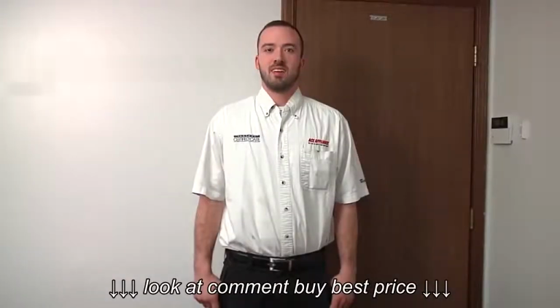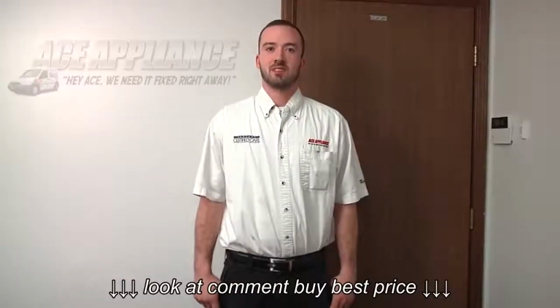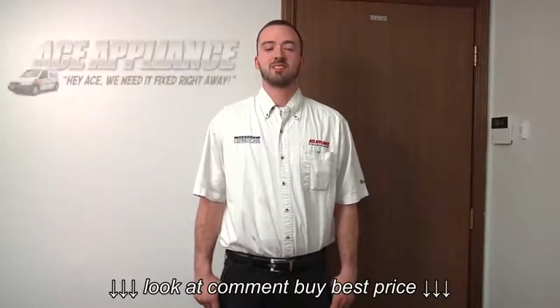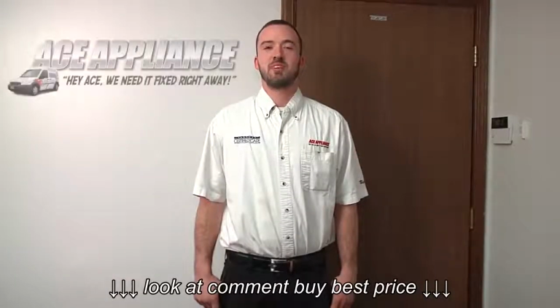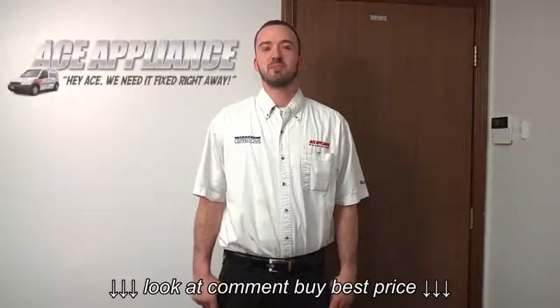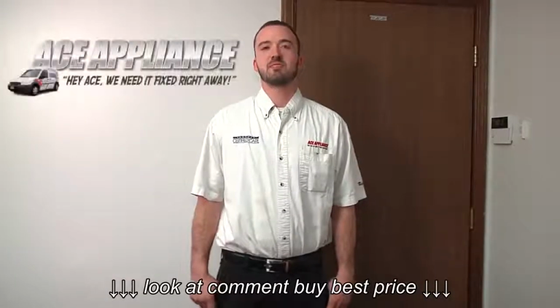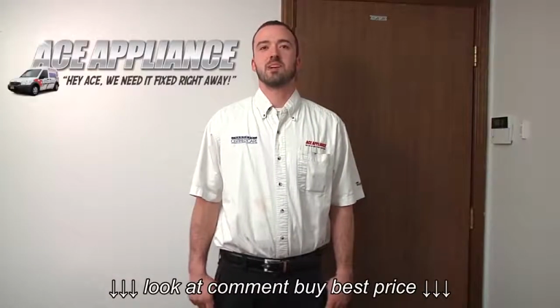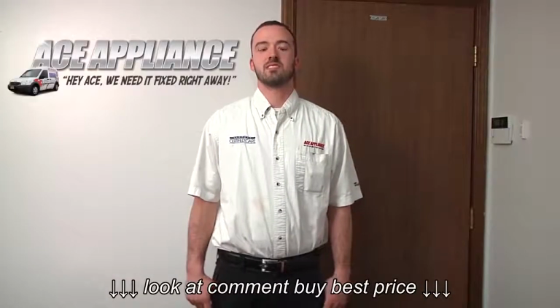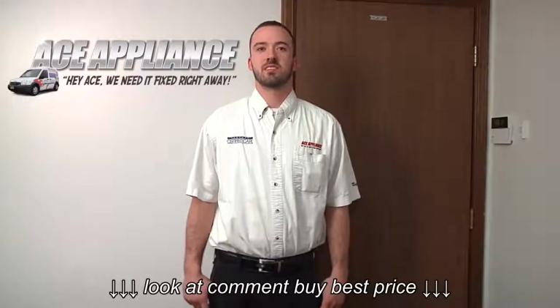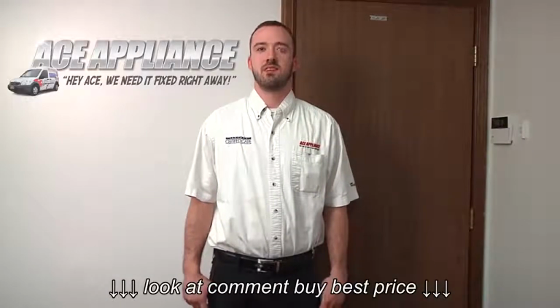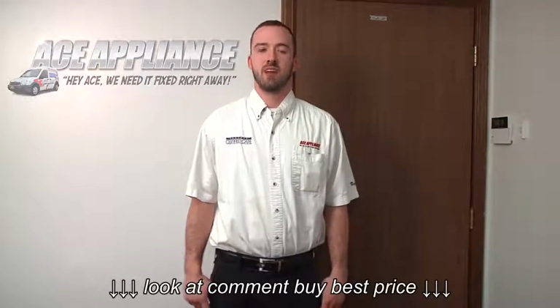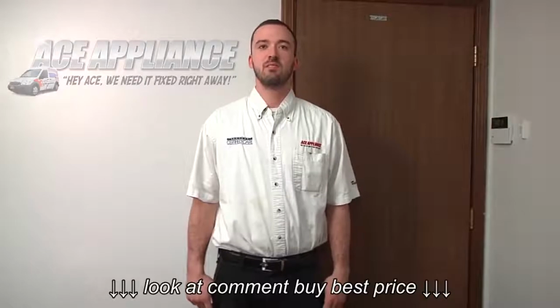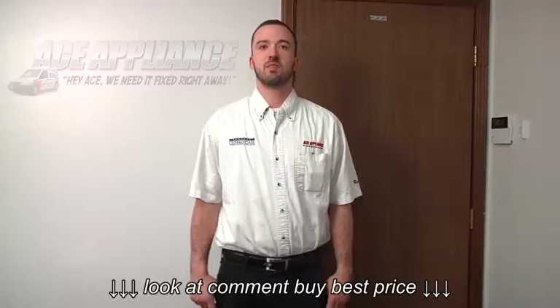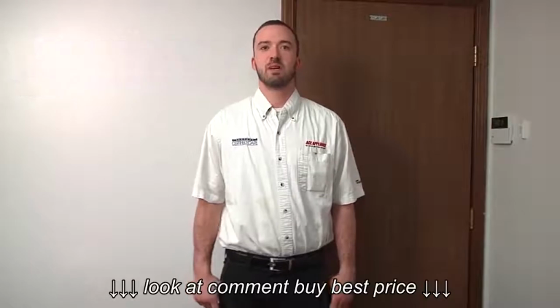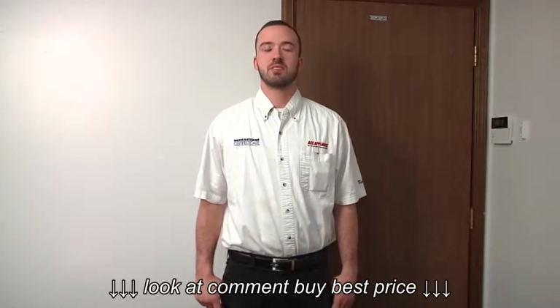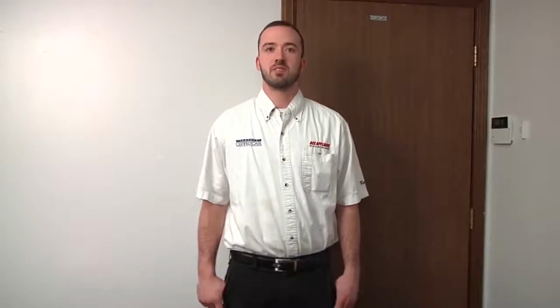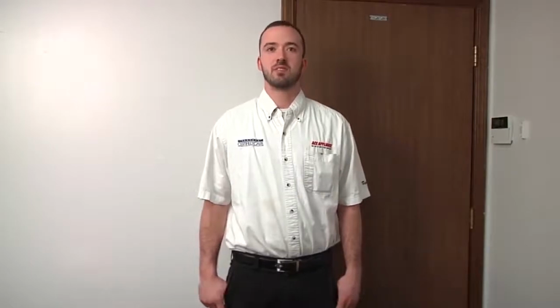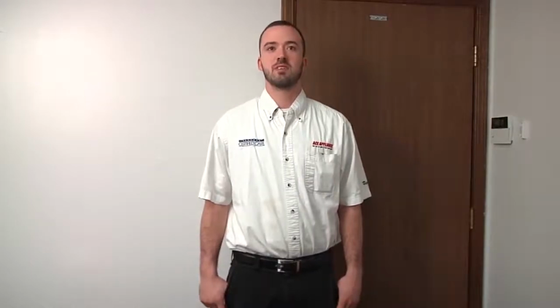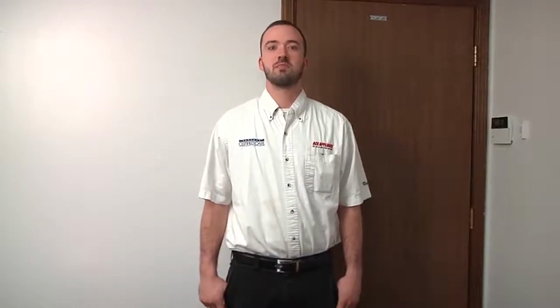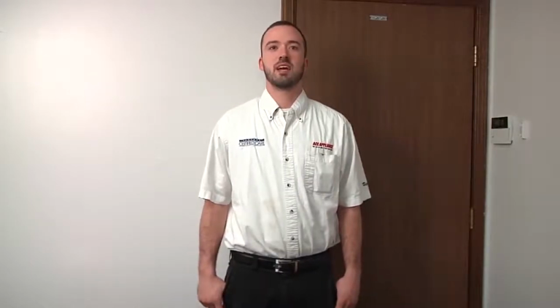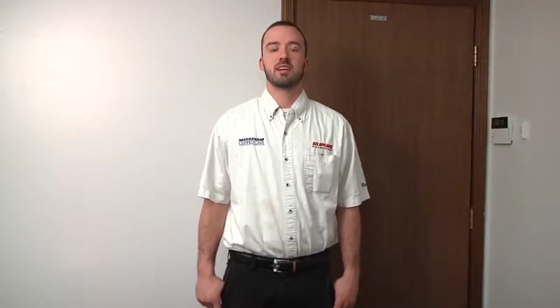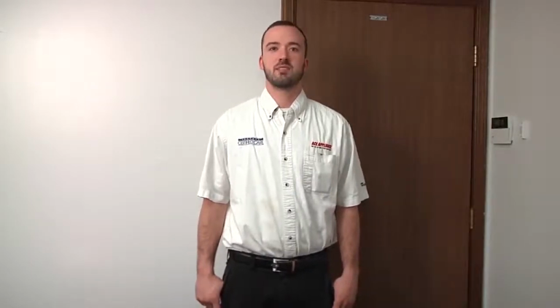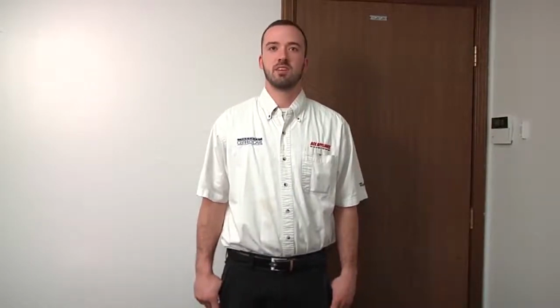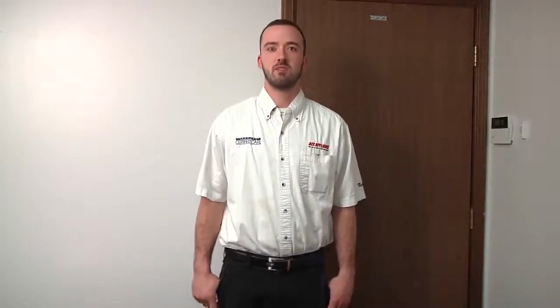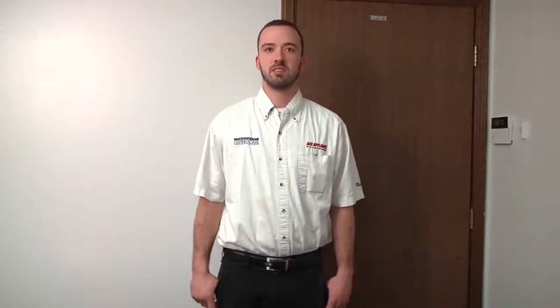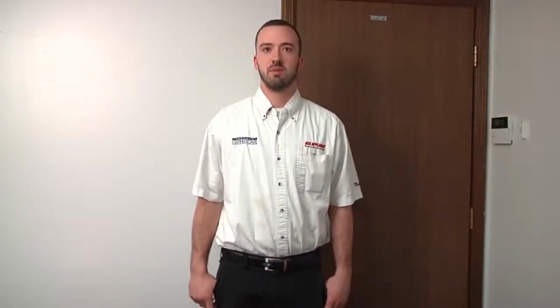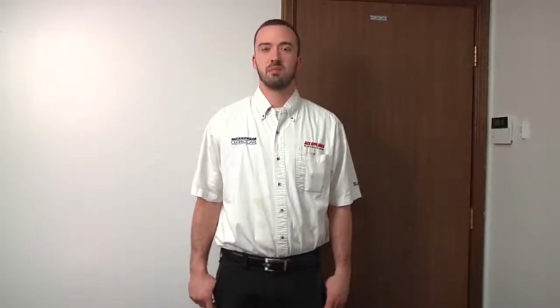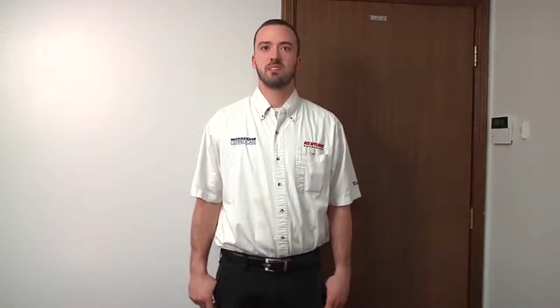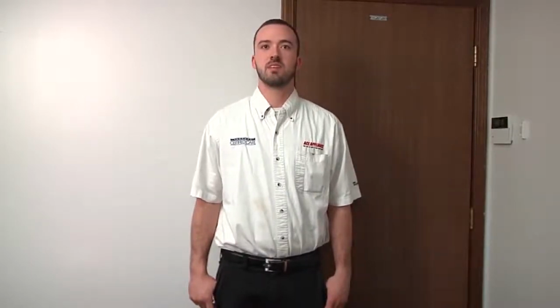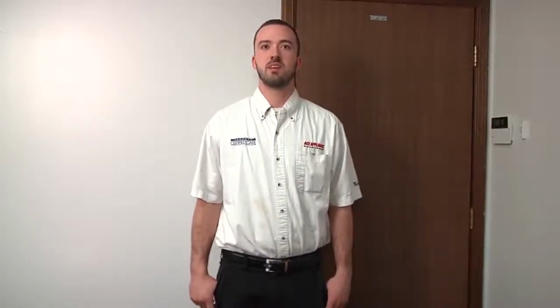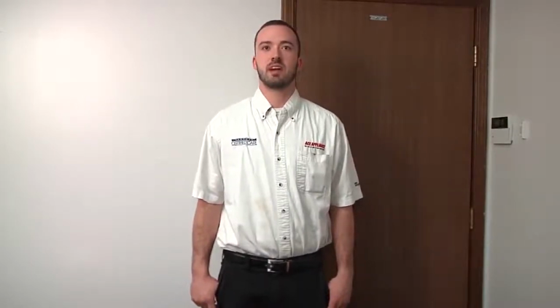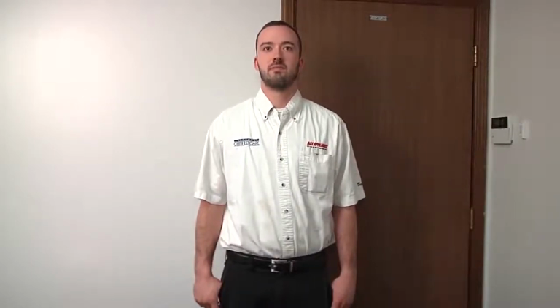Hello, this is Matt from Ace Appliance in Toledo, Ohio. Welcome back to another in-home diagnostic video brought to you by ApplianceVideo.com.